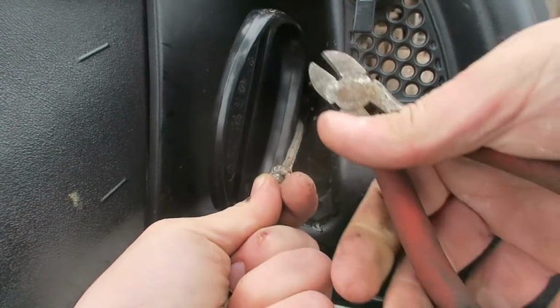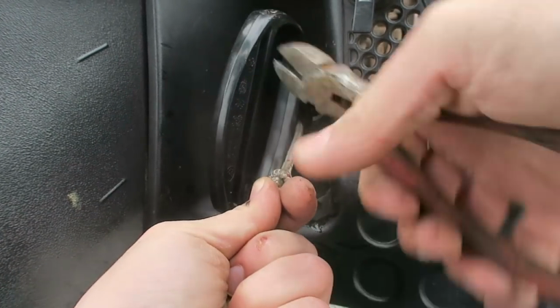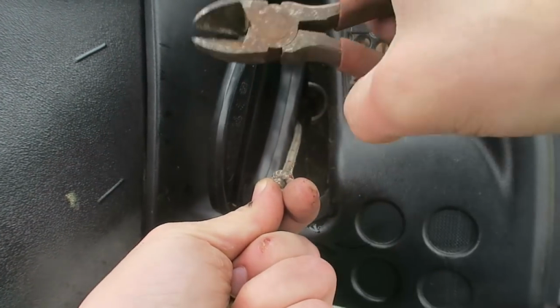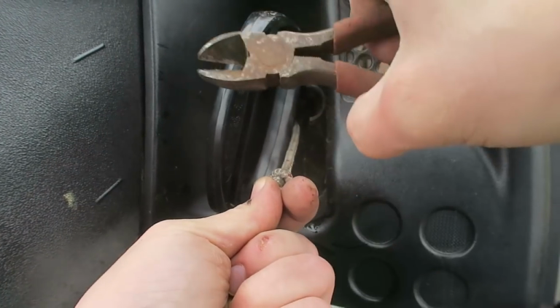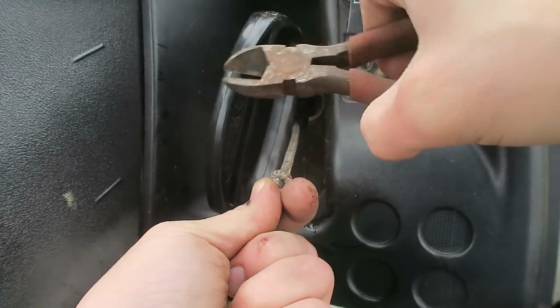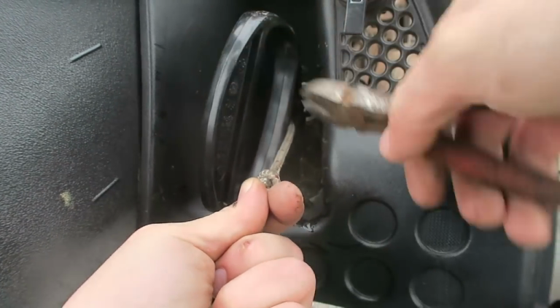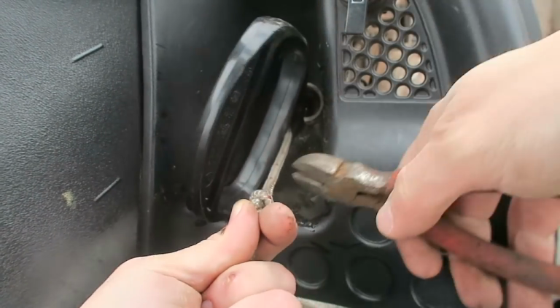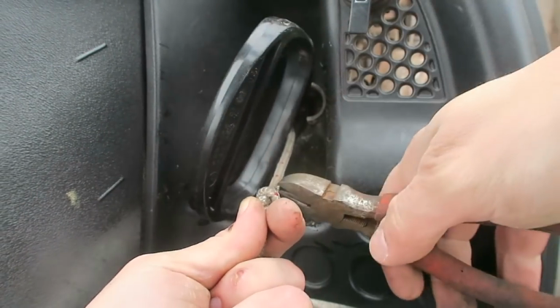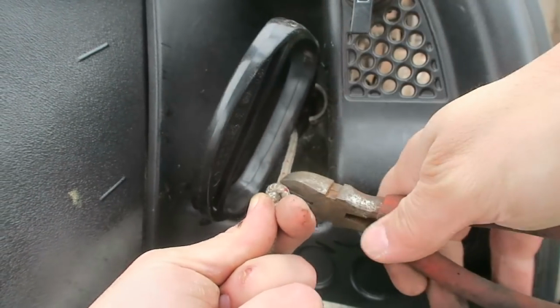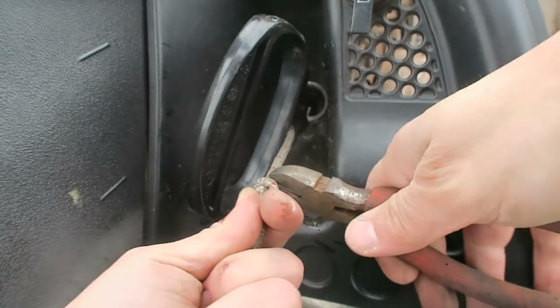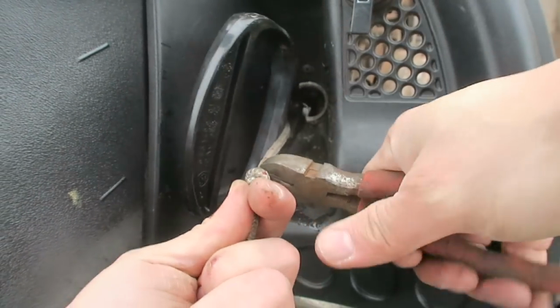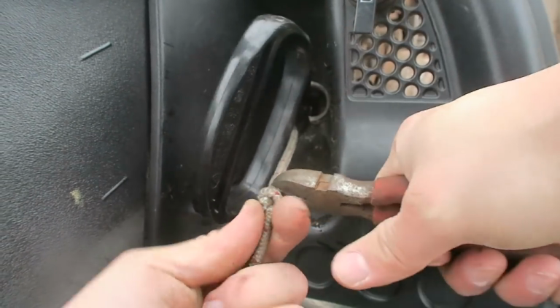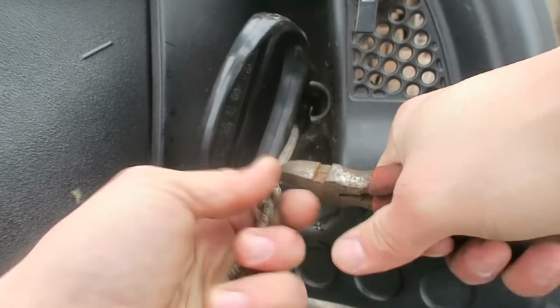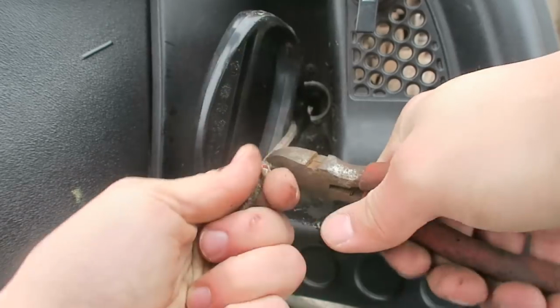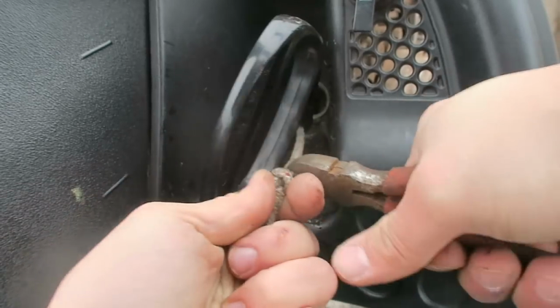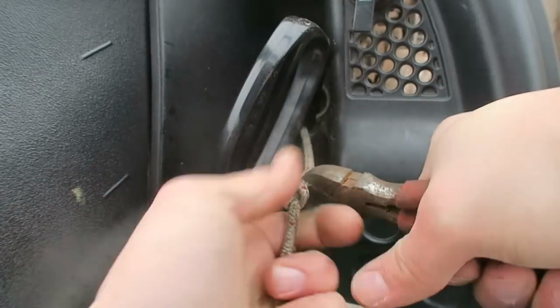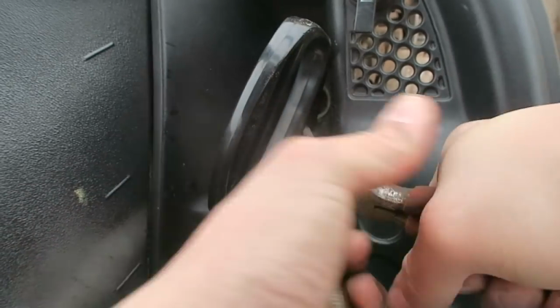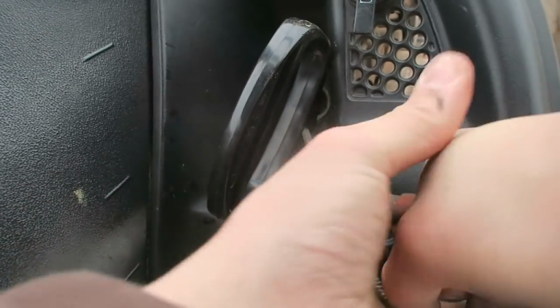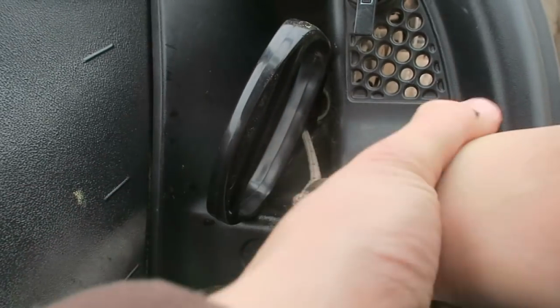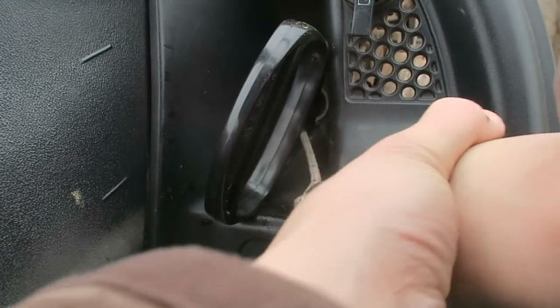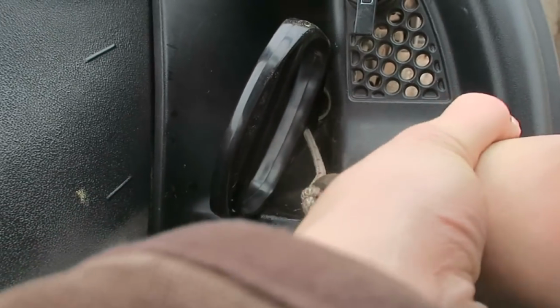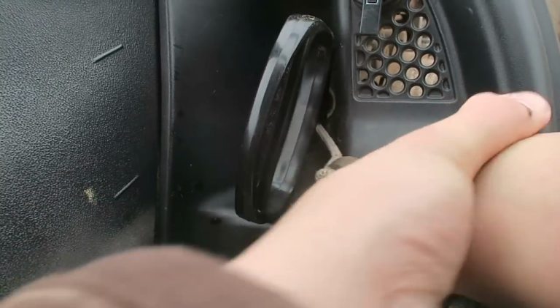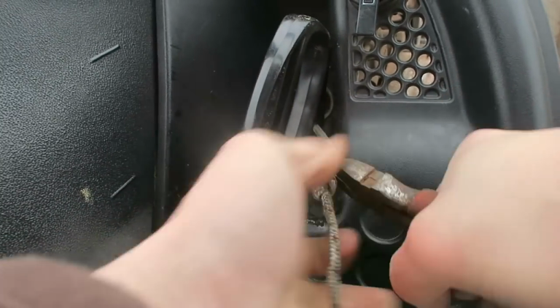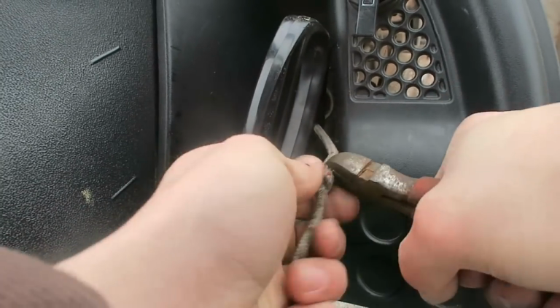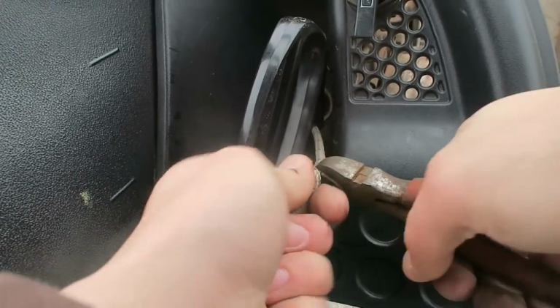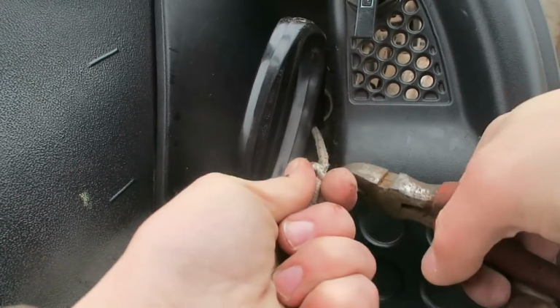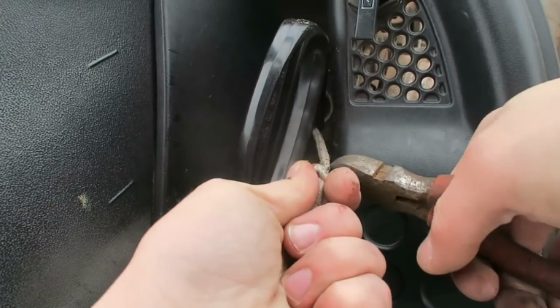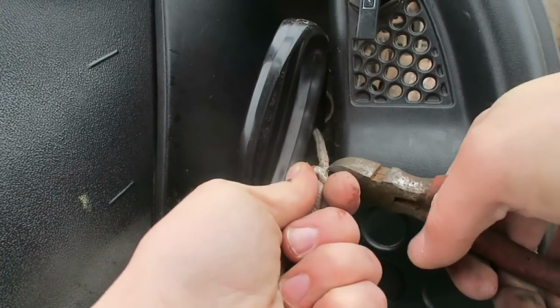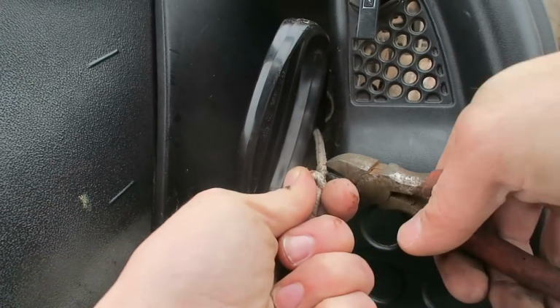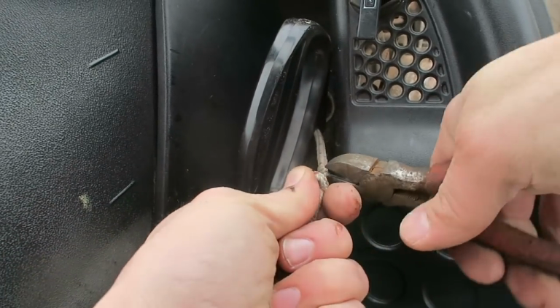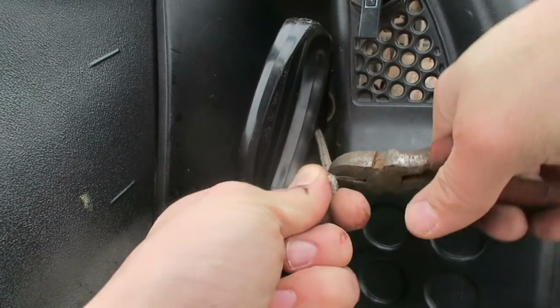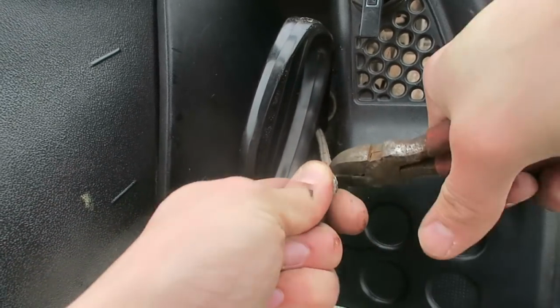Very nice, very nice. We'll take little bits off at a time.